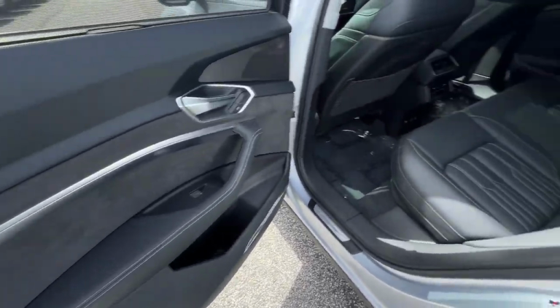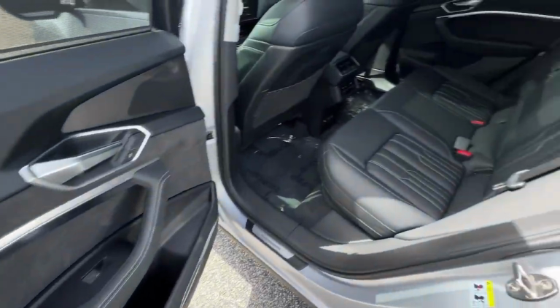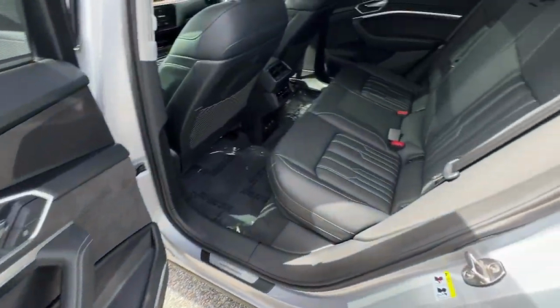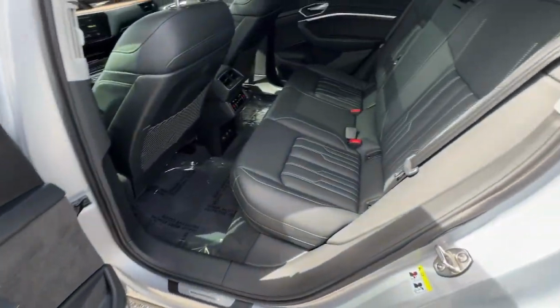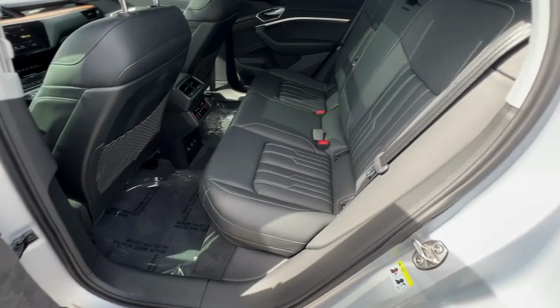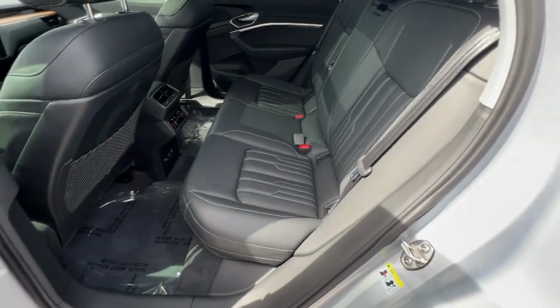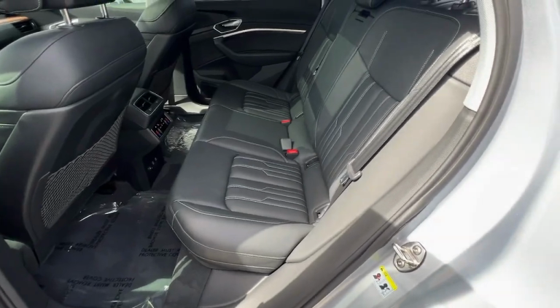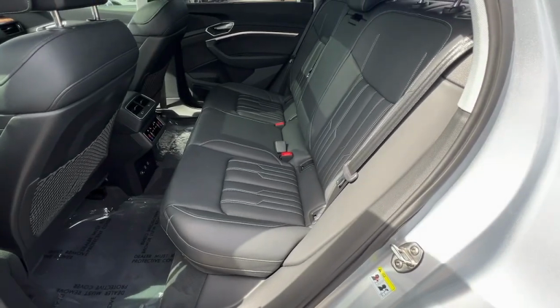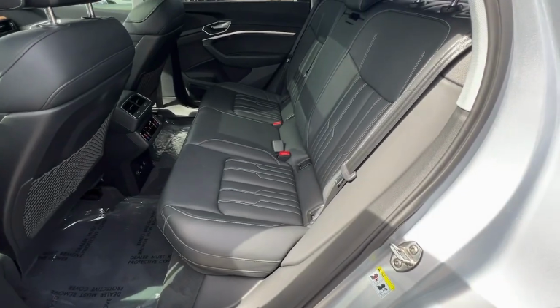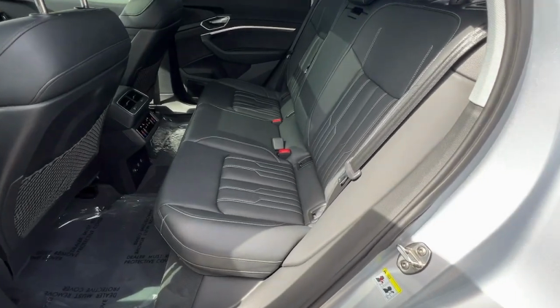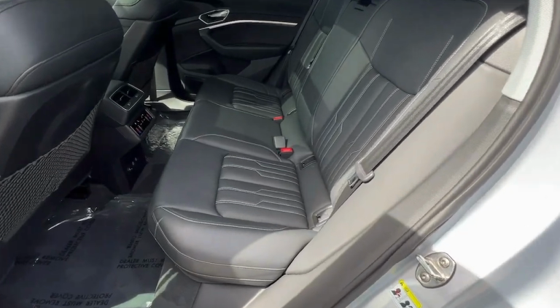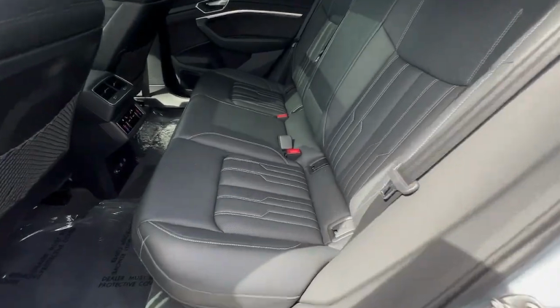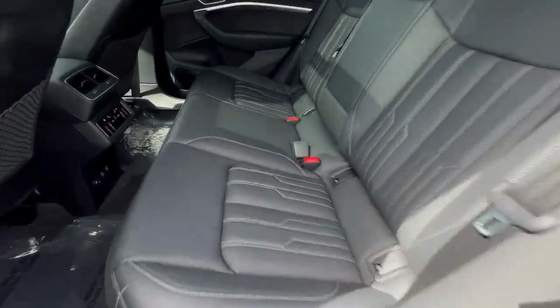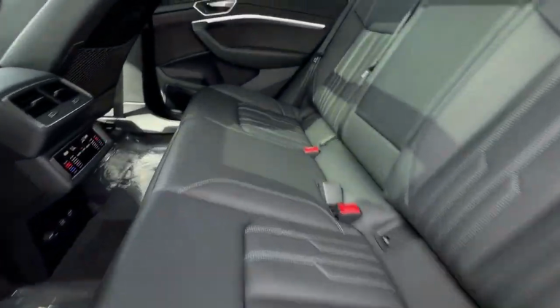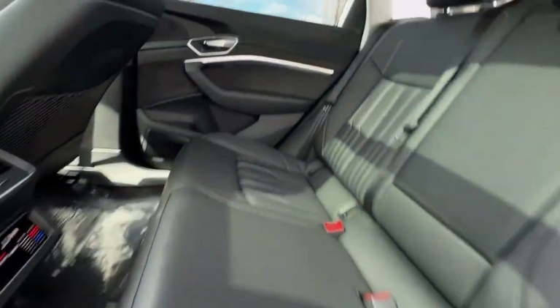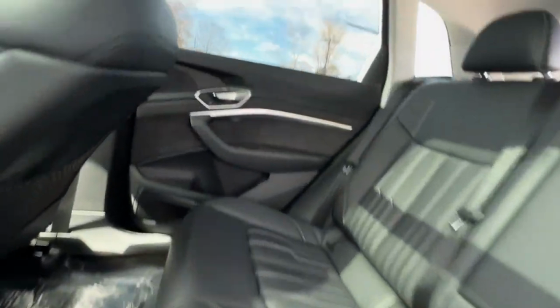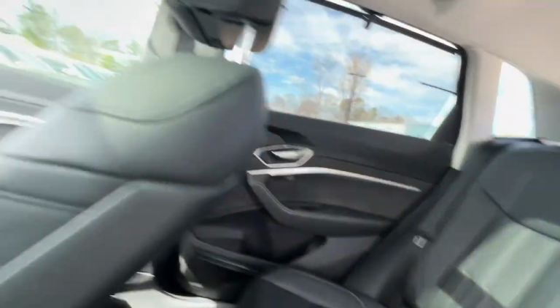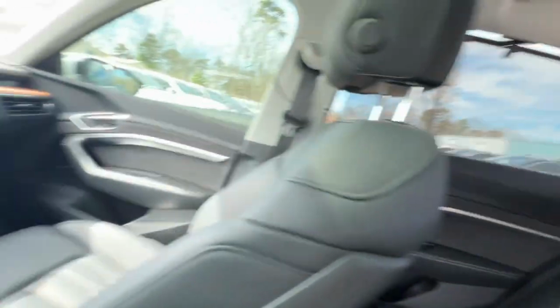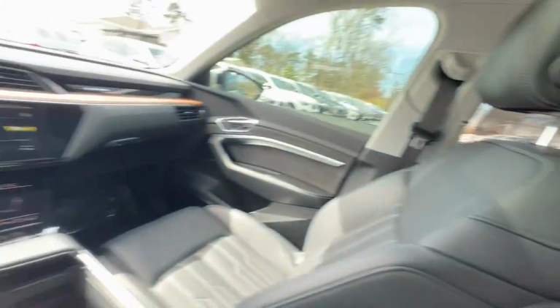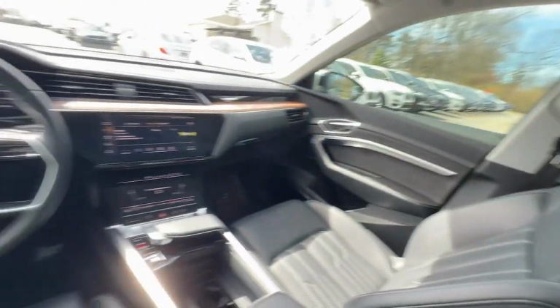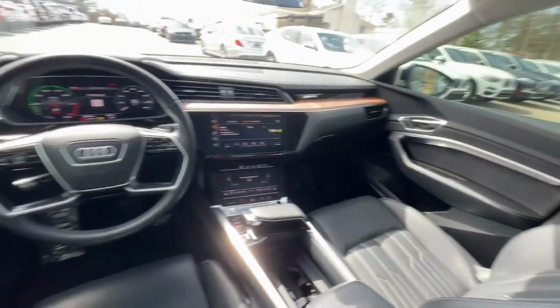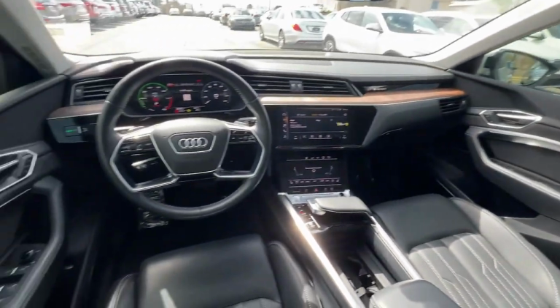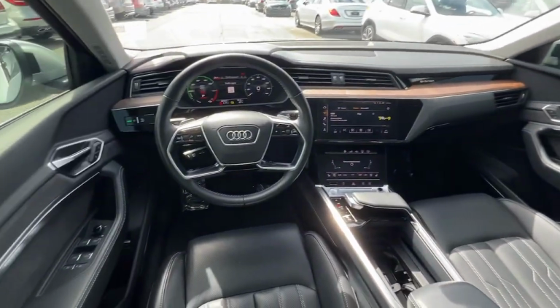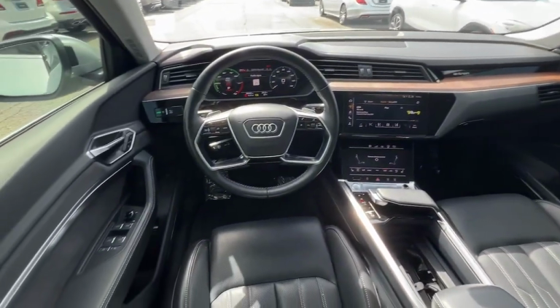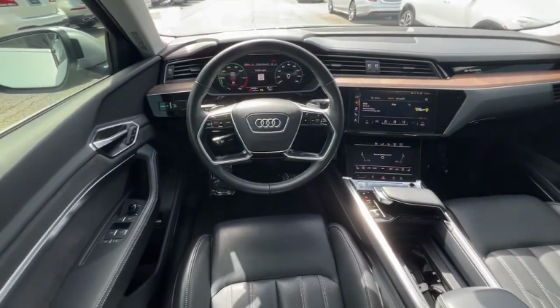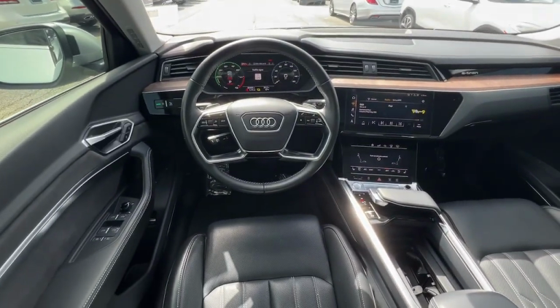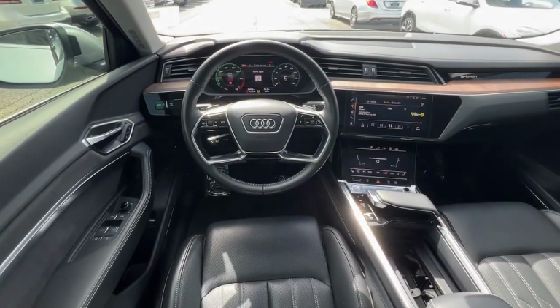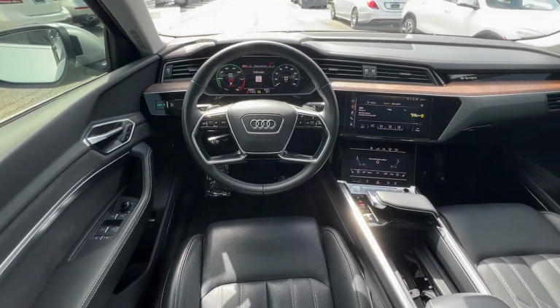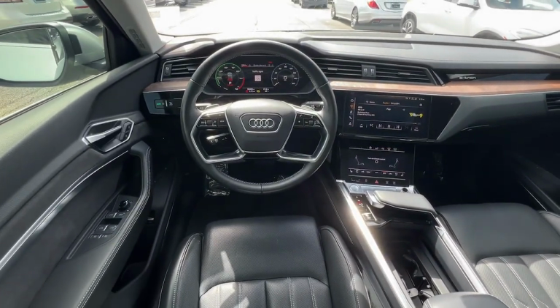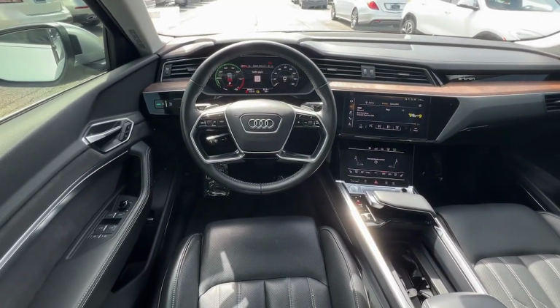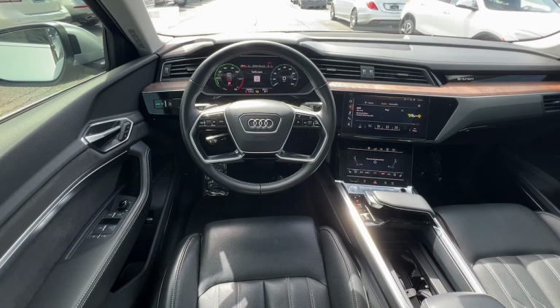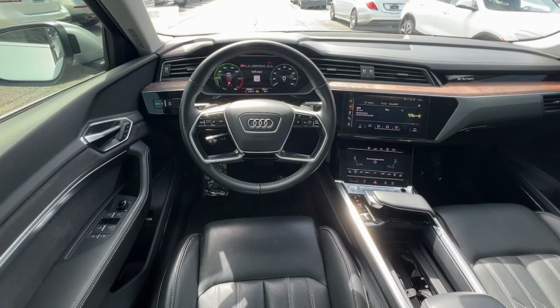Additional features include keyless entry, cooled front seat, power passenger seat, lane keeping assist, and heated mirrors.